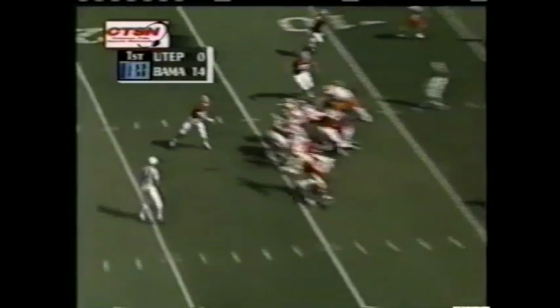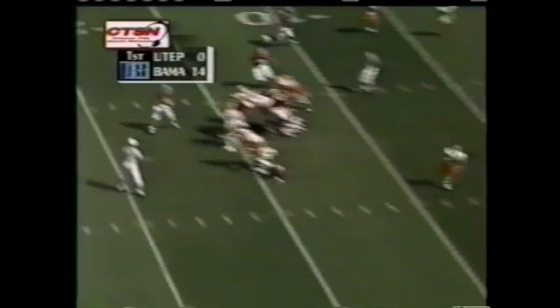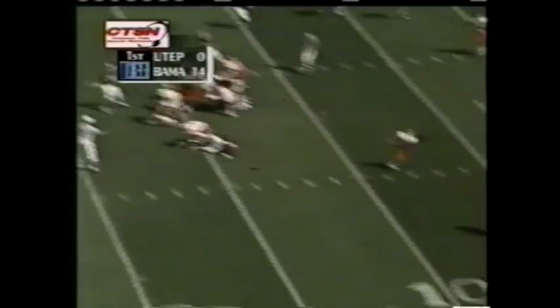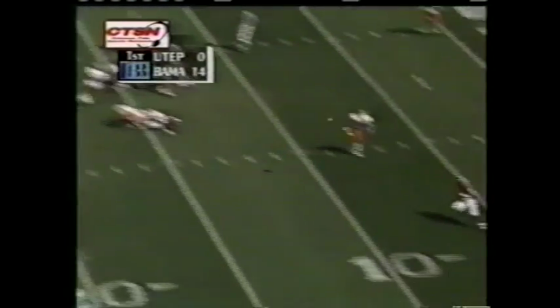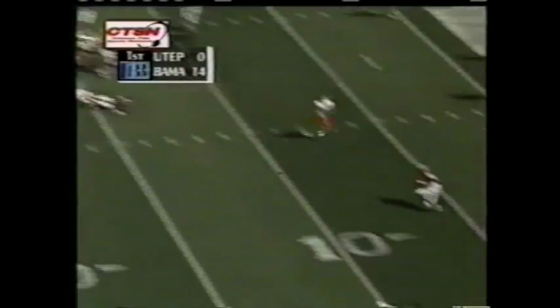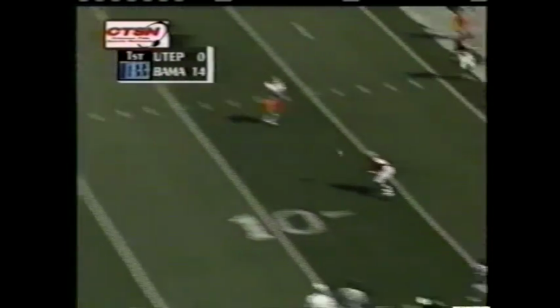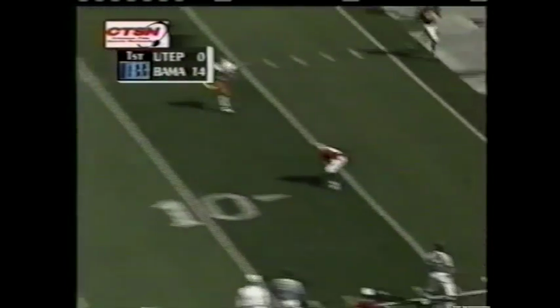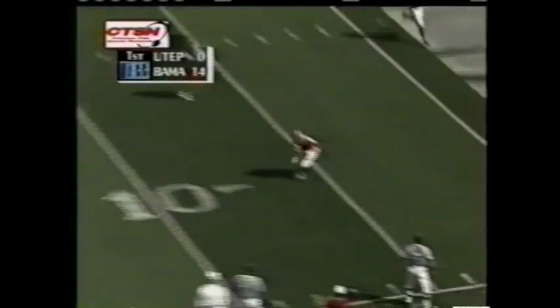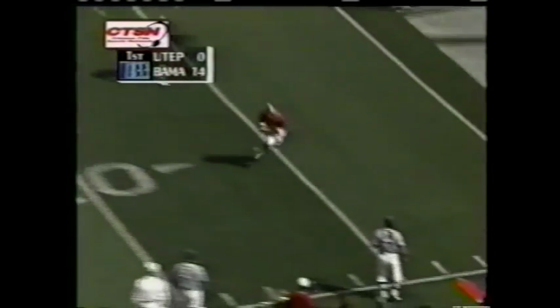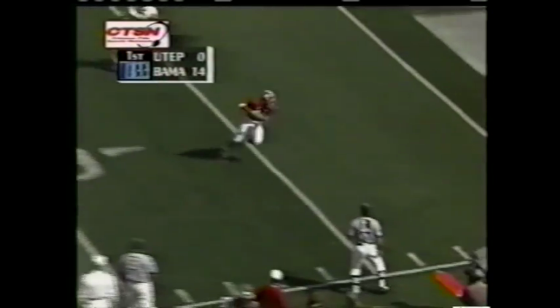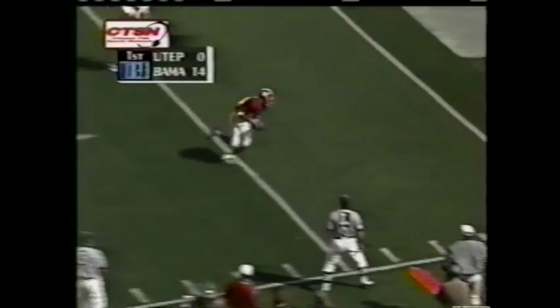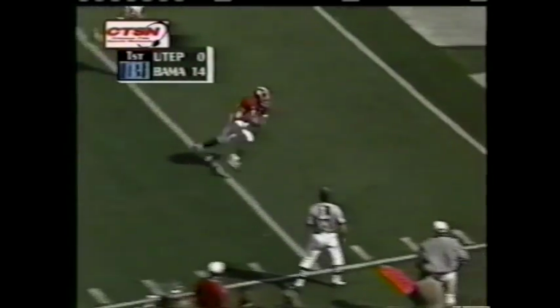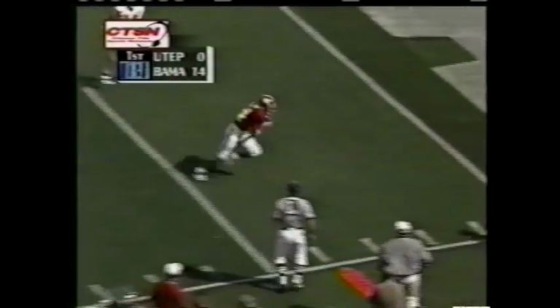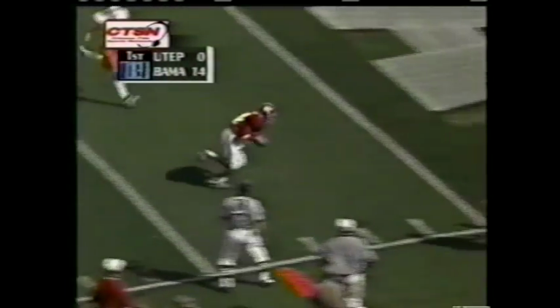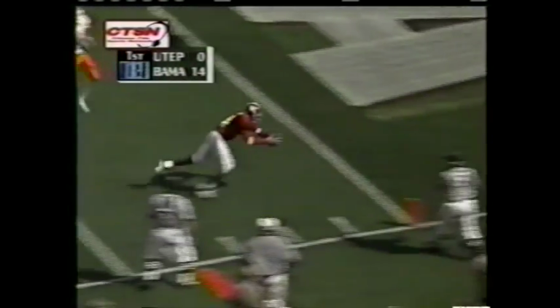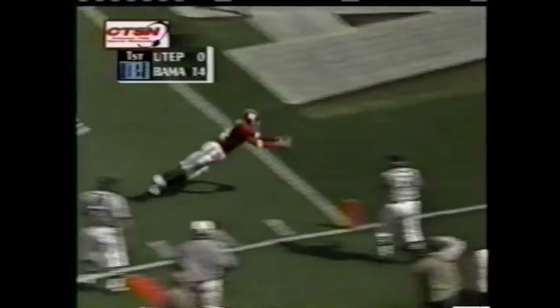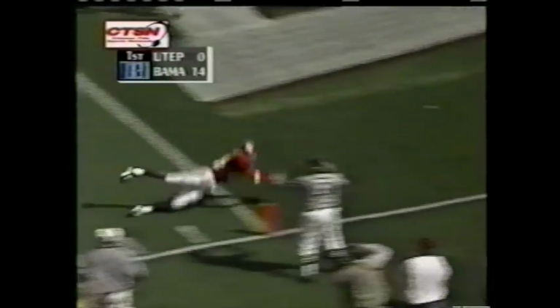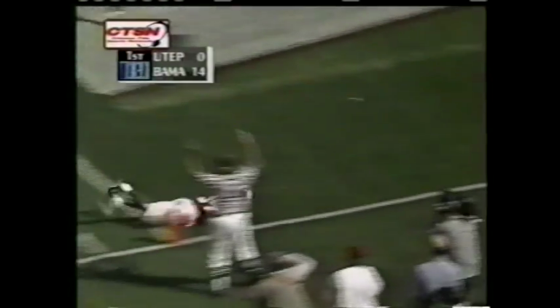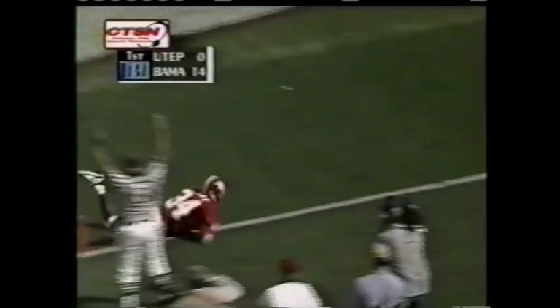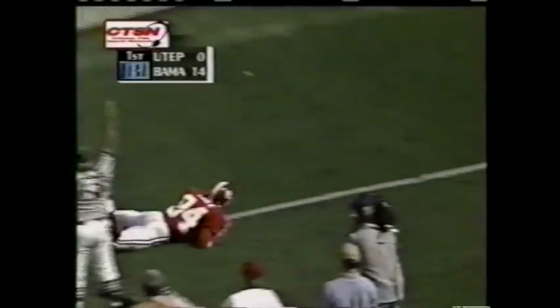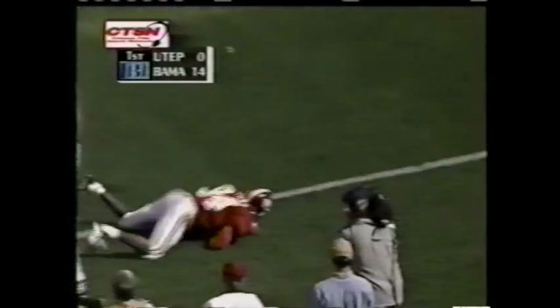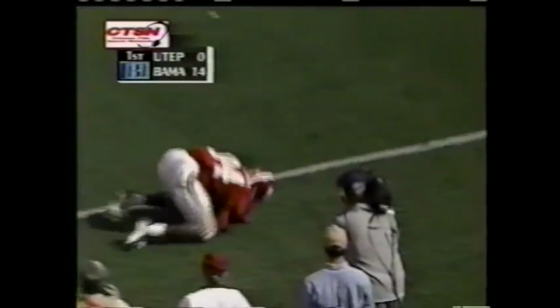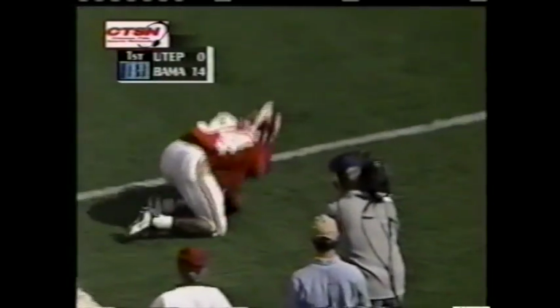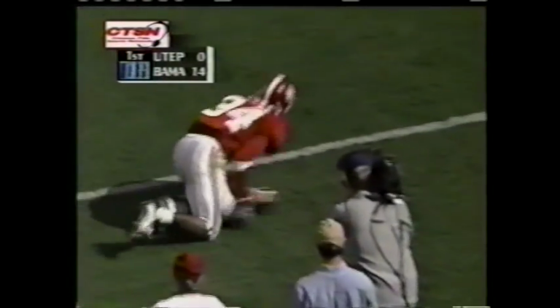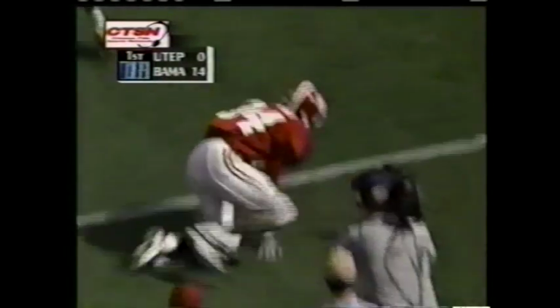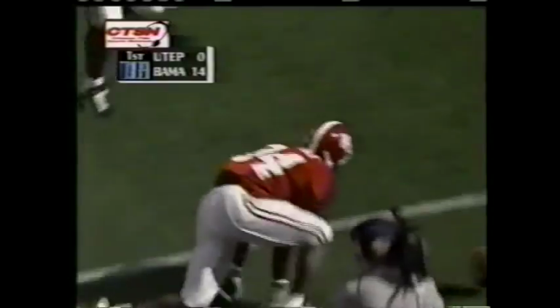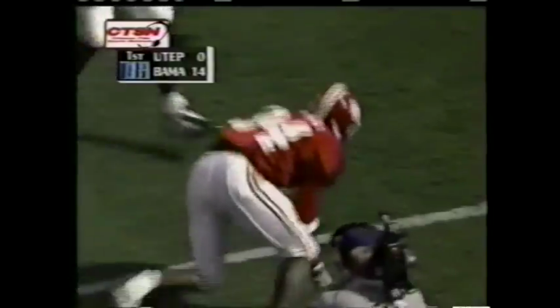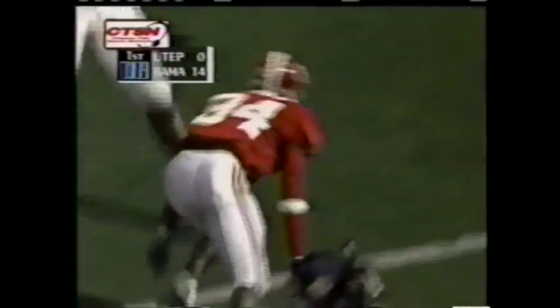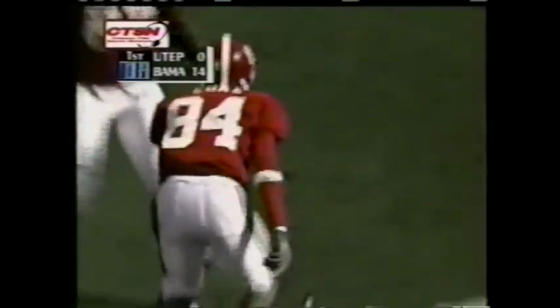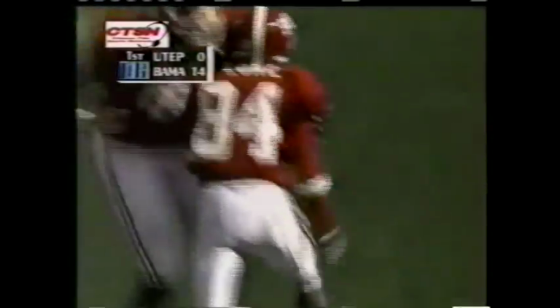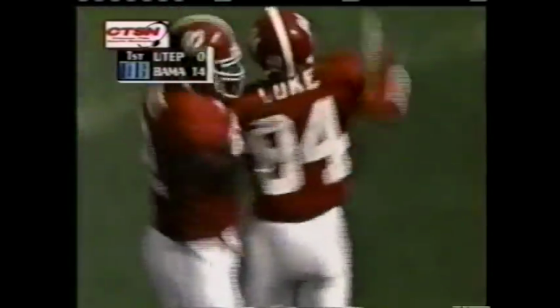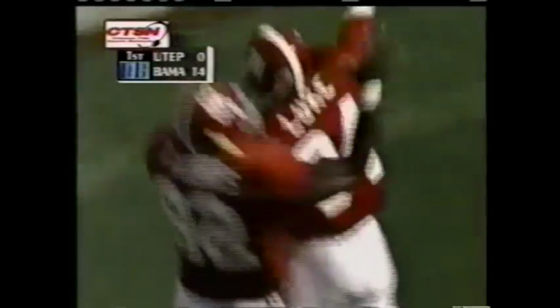Watts finds his man — Triandos Luke. Touchdown Alabama.